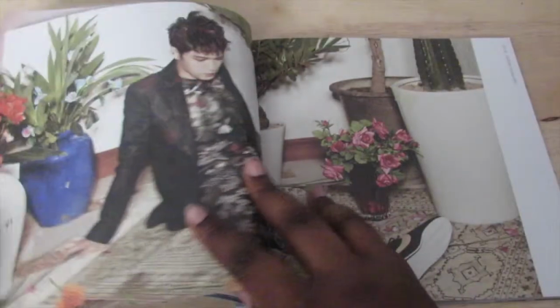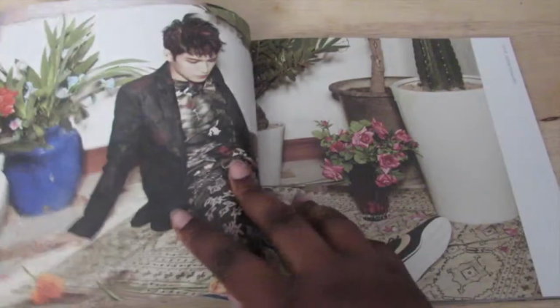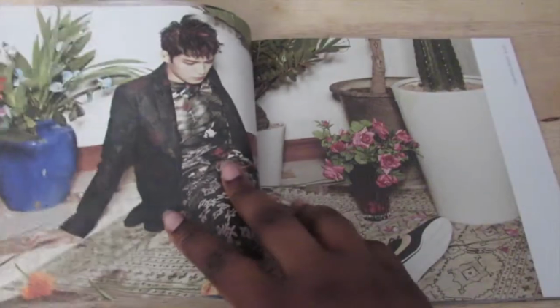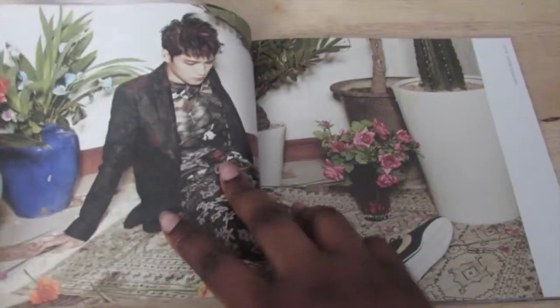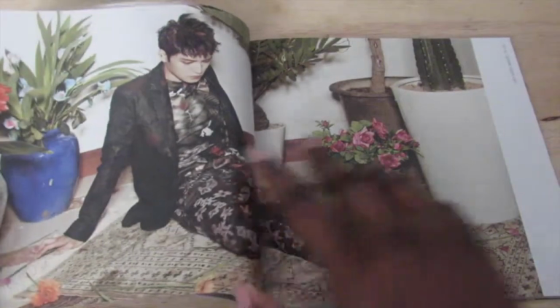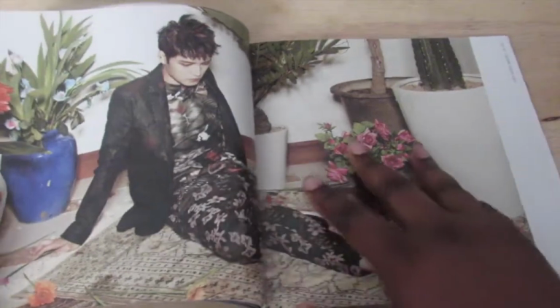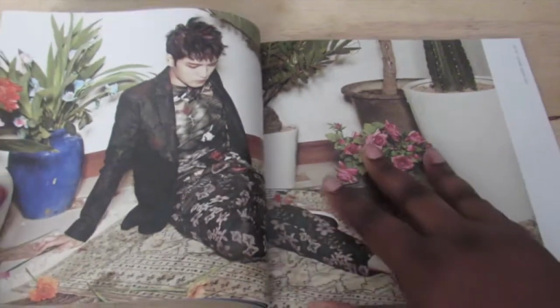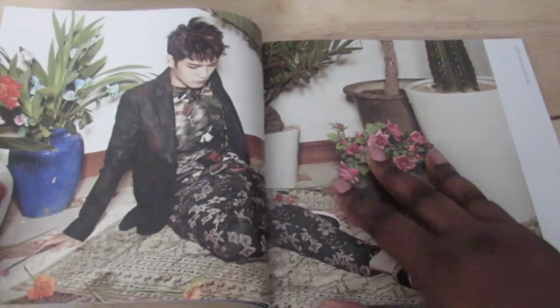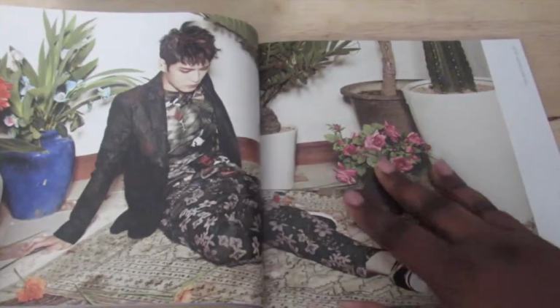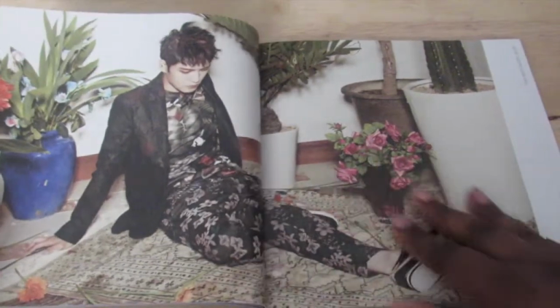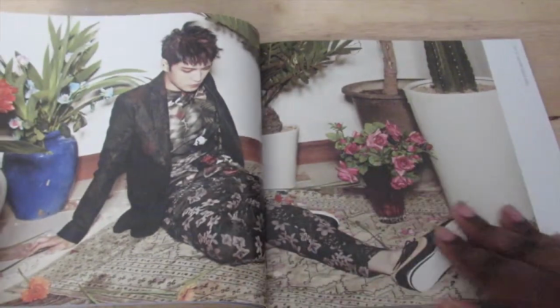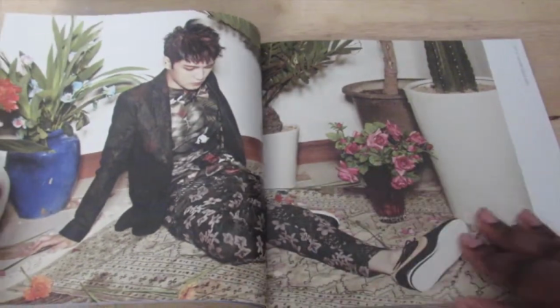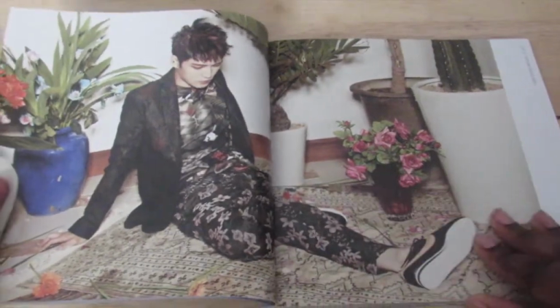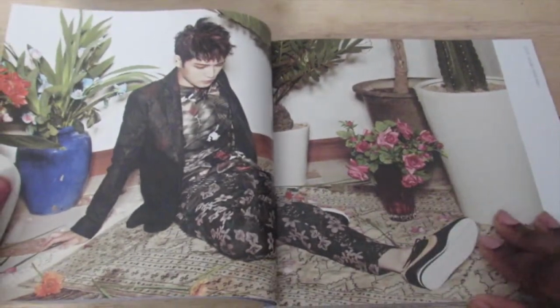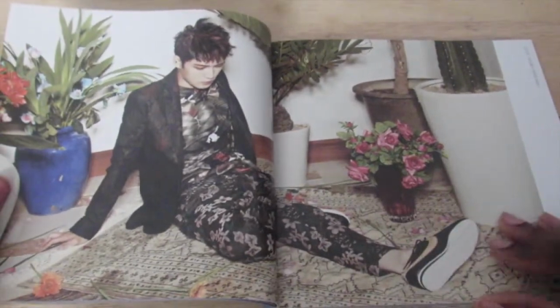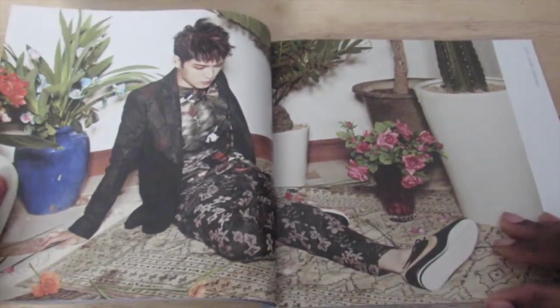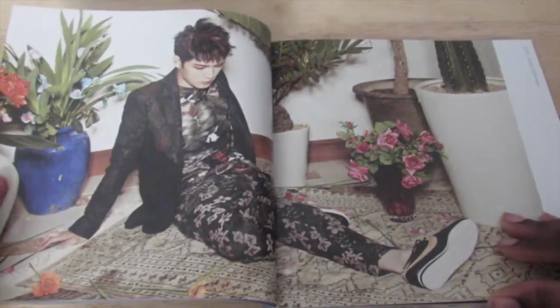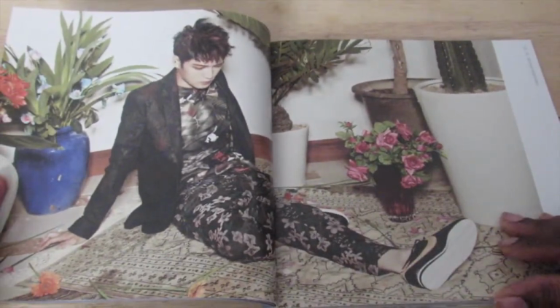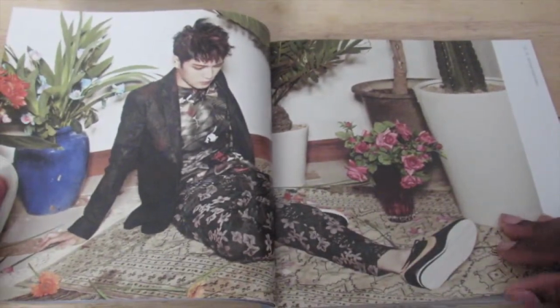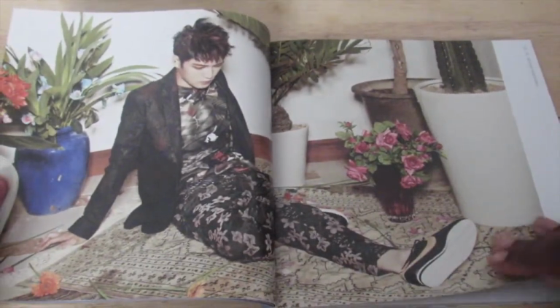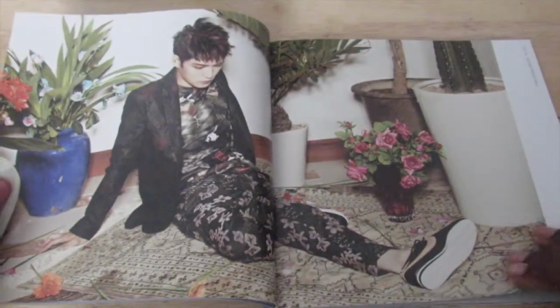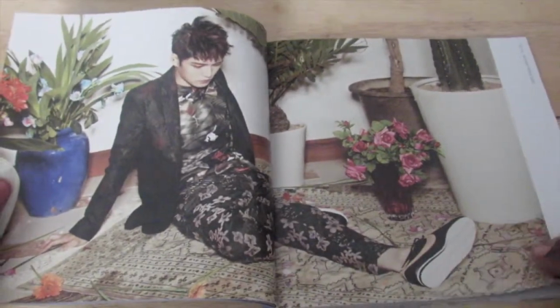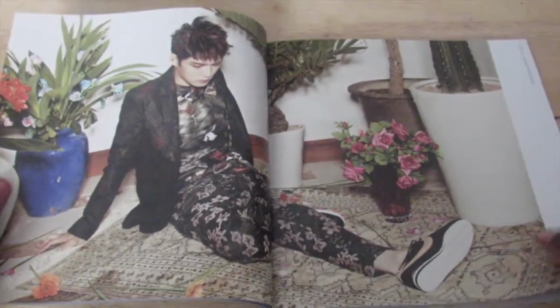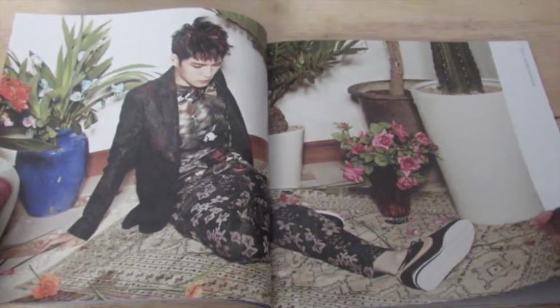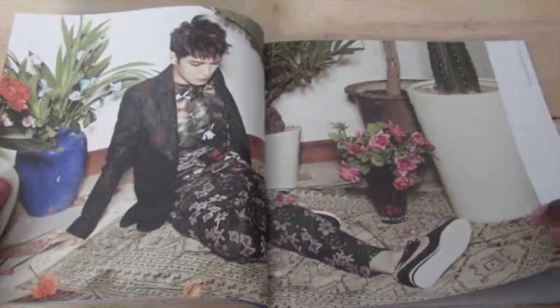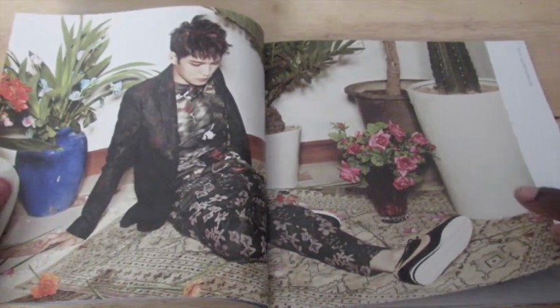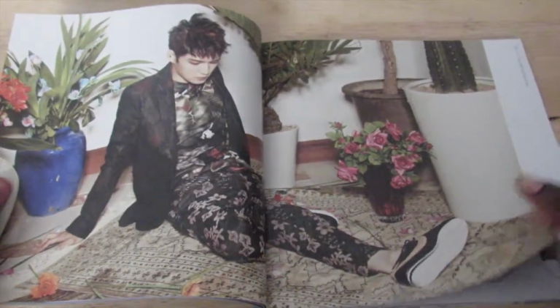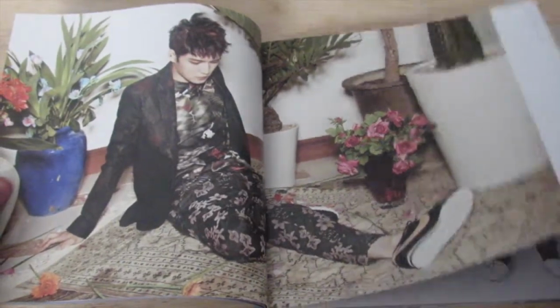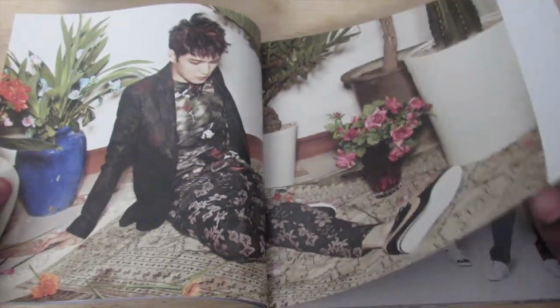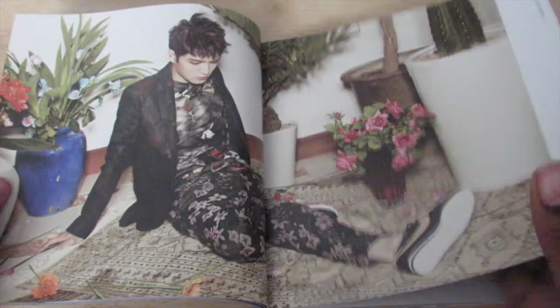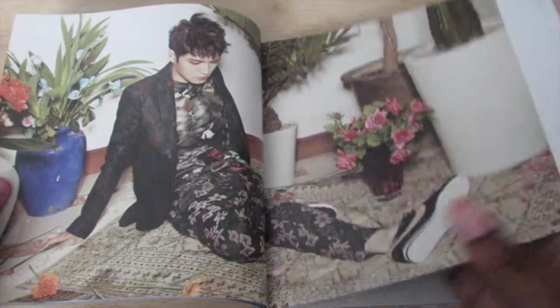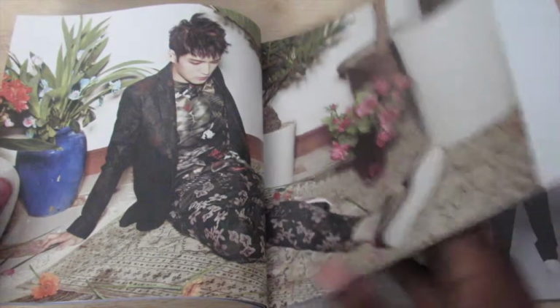Sorry if I'm flipping through it really fast — I'm trying to get through this so my battery won't die on me.